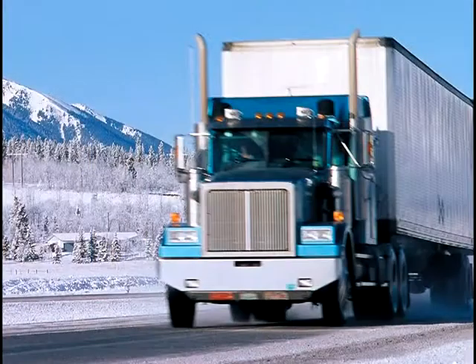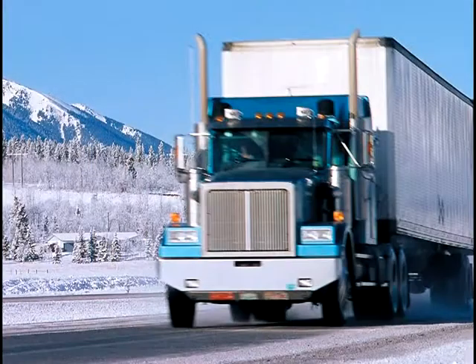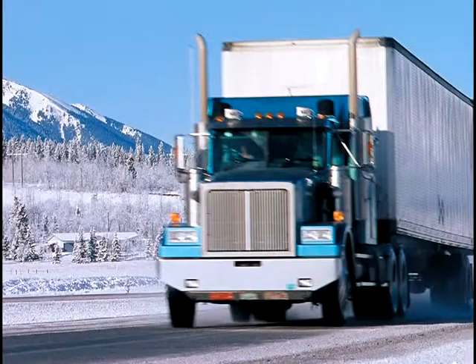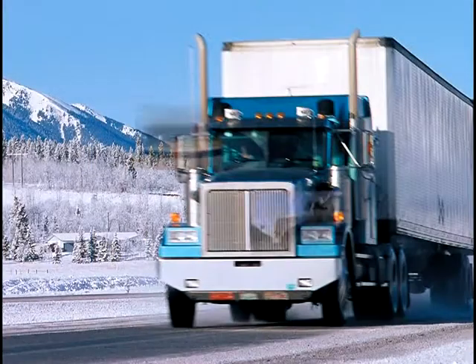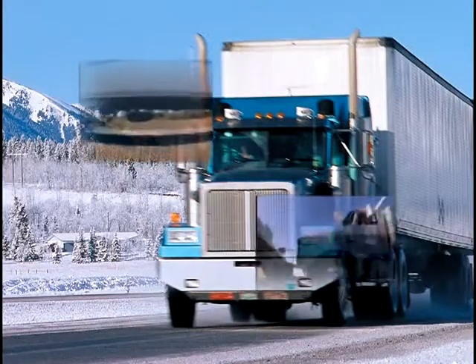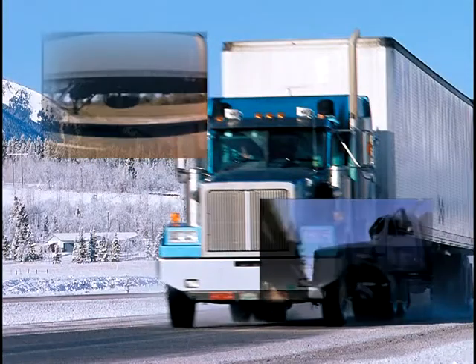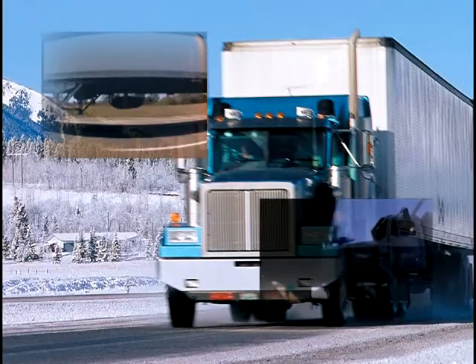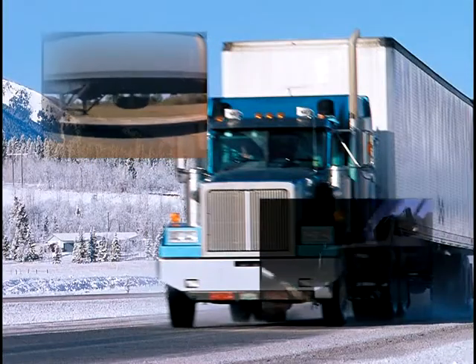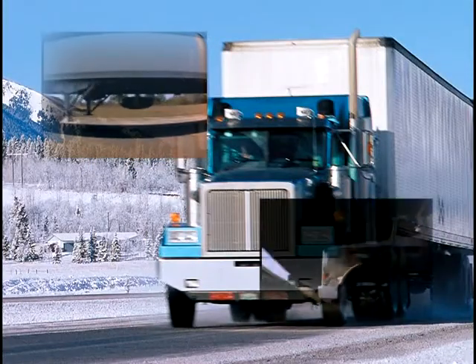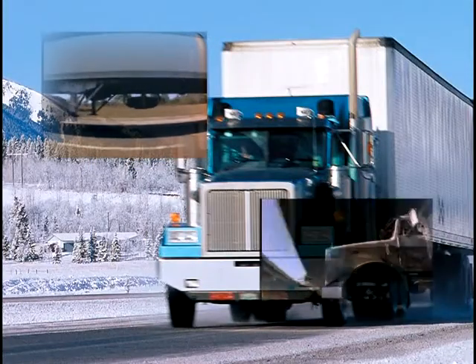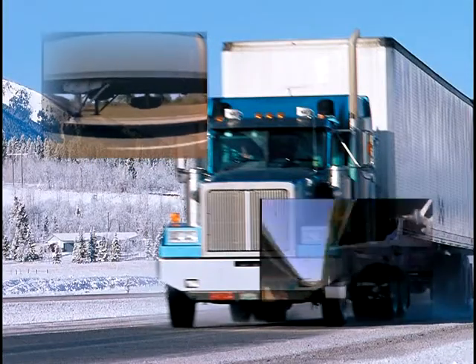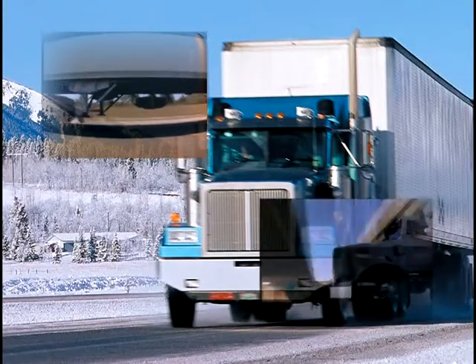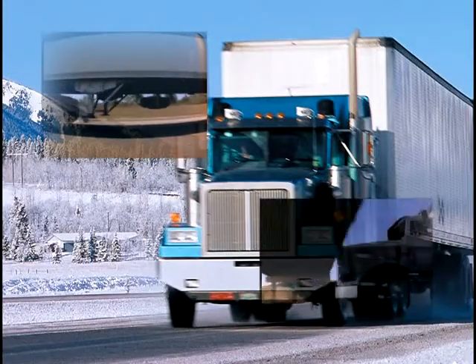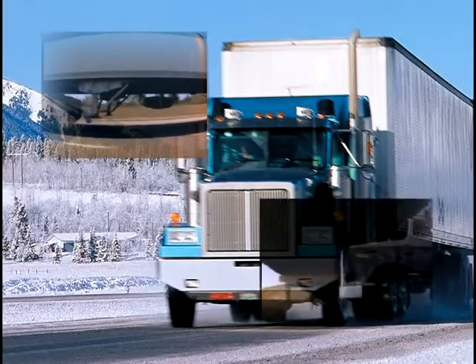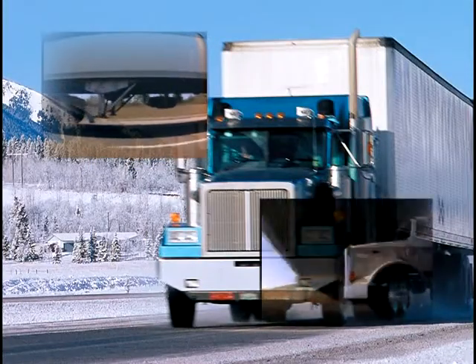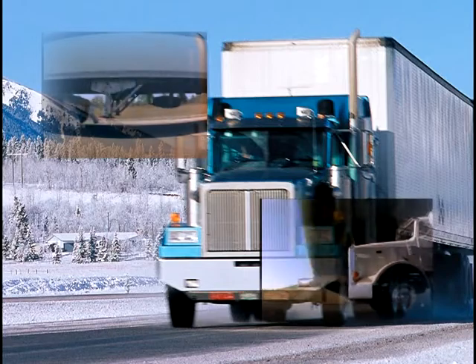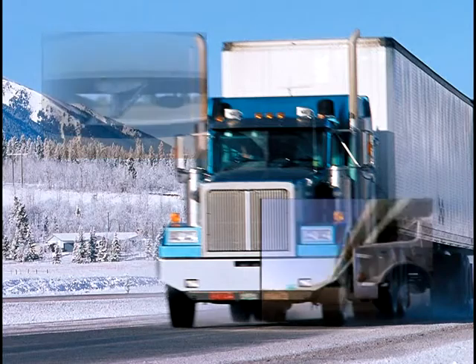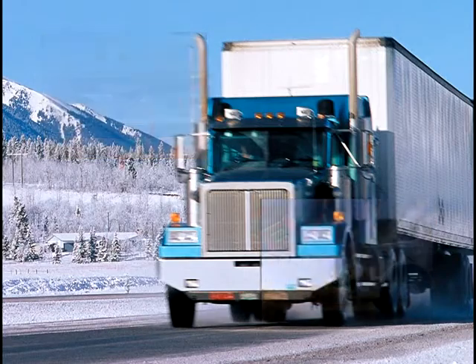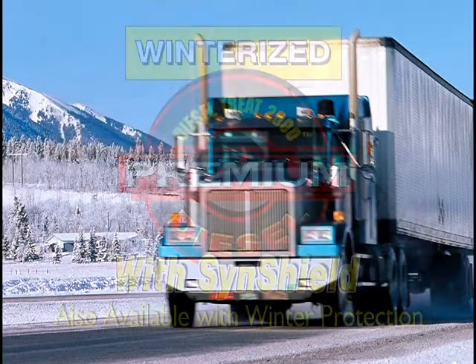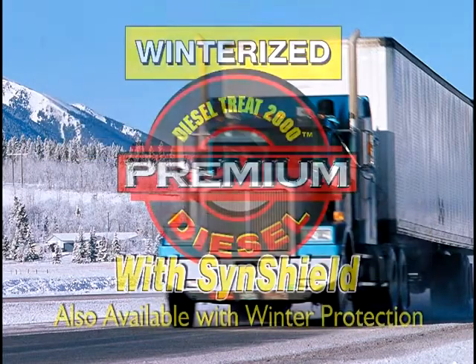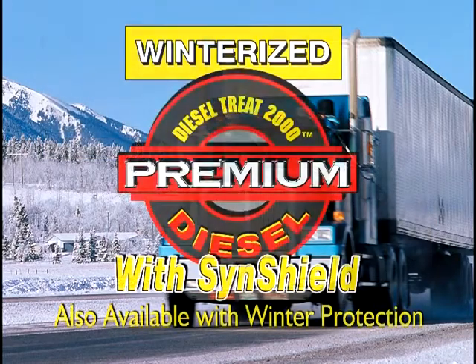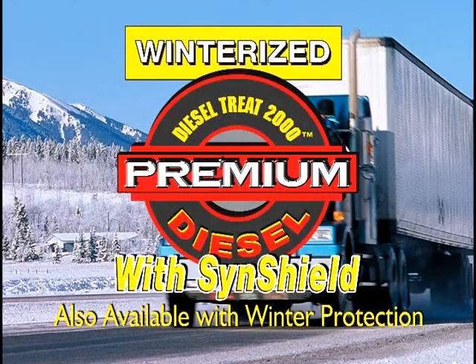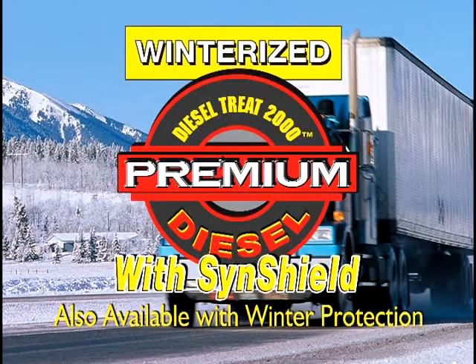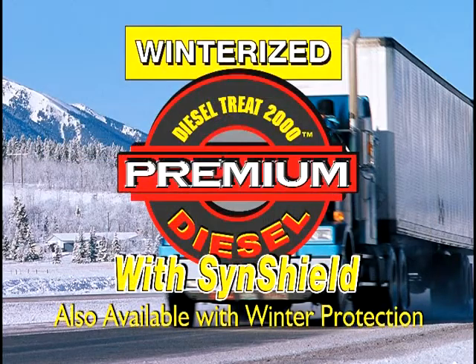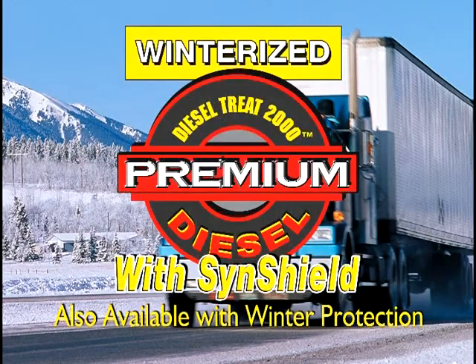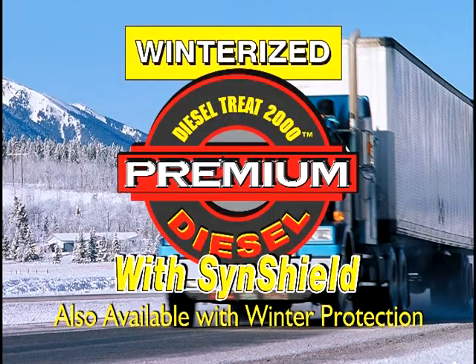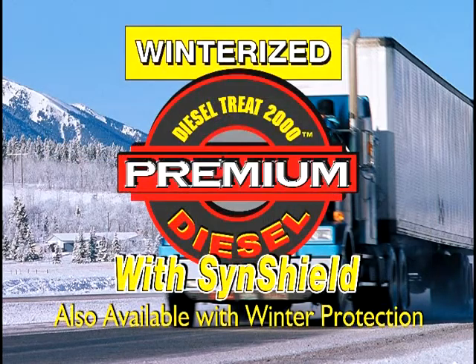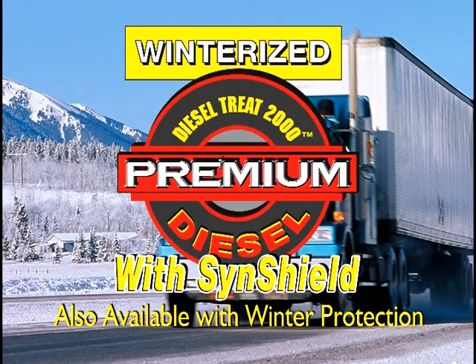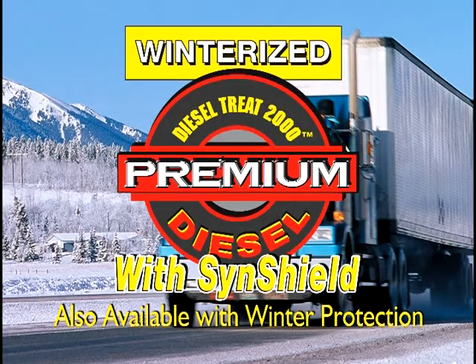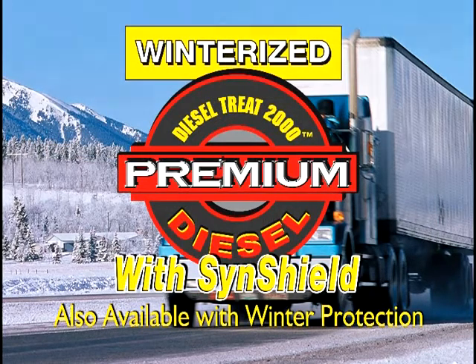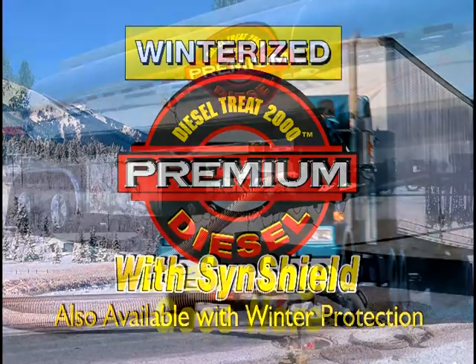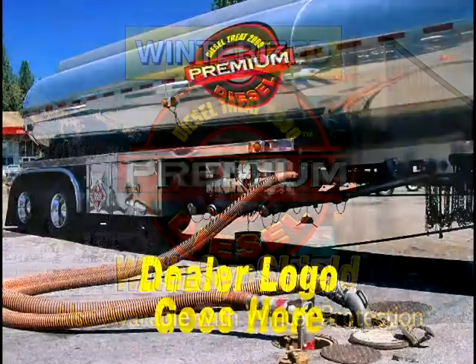If you like the idea of saving money while taking better care of your engine, insist on Diesel Treat 2000 Premium Diesel.